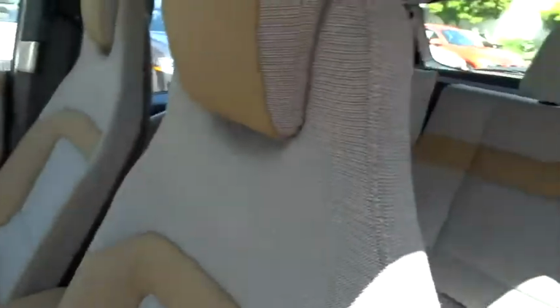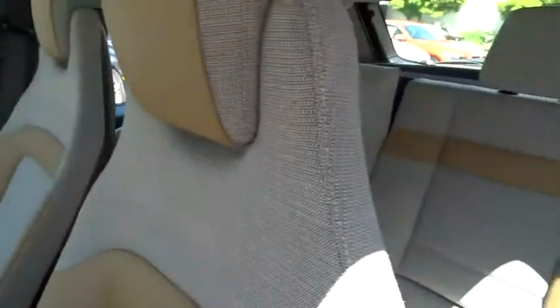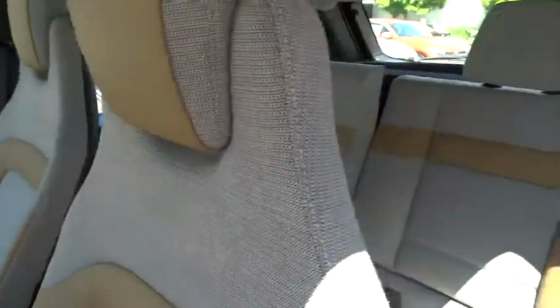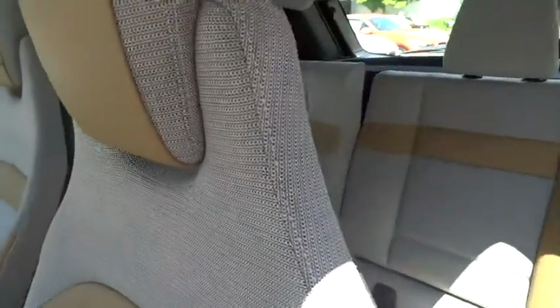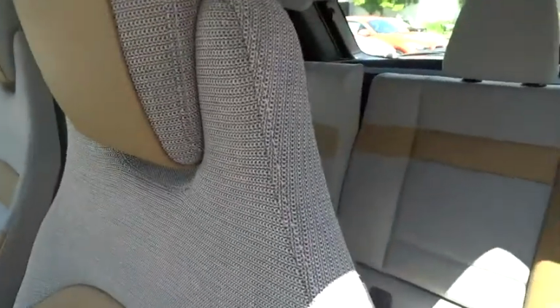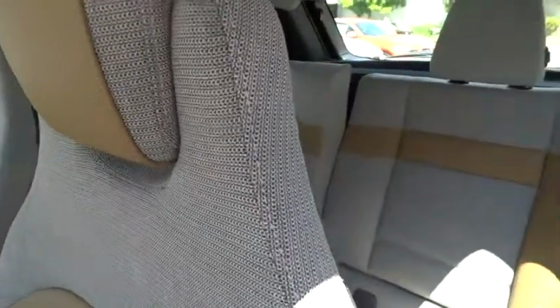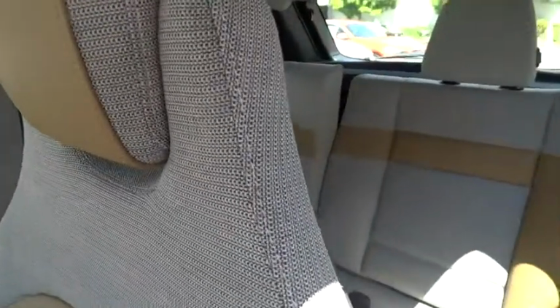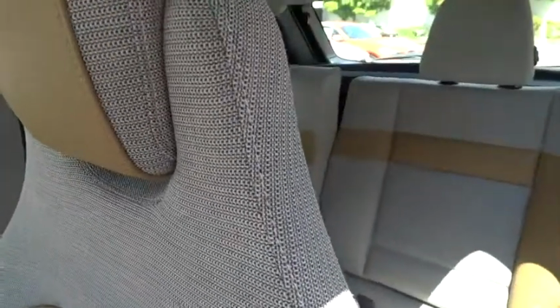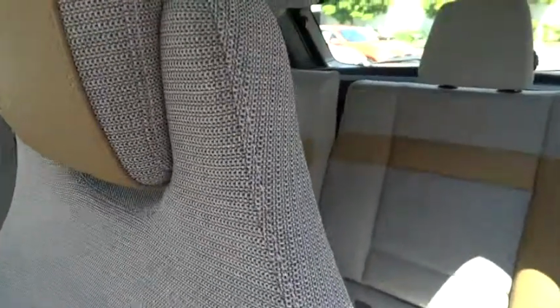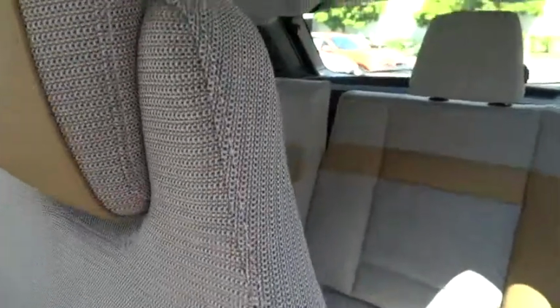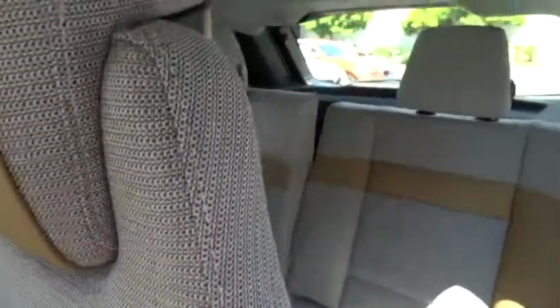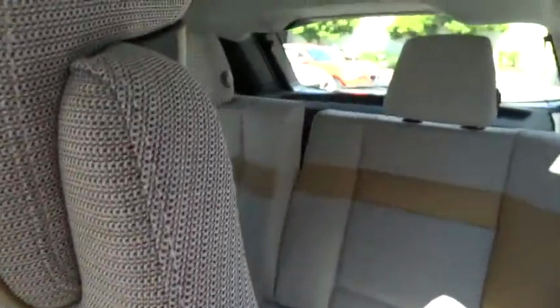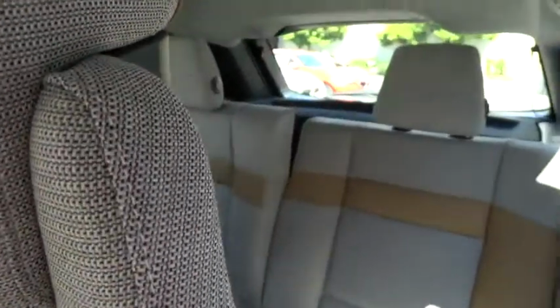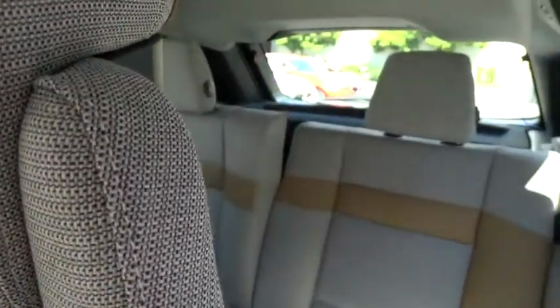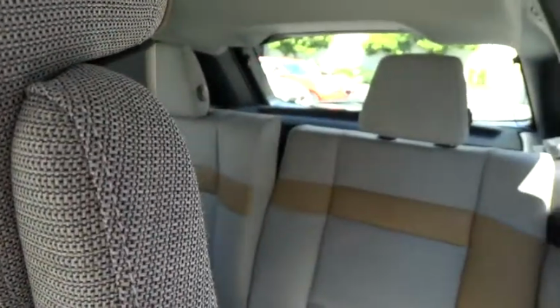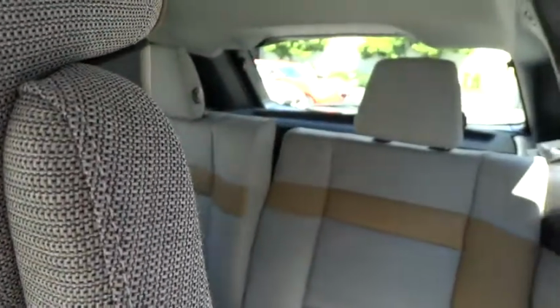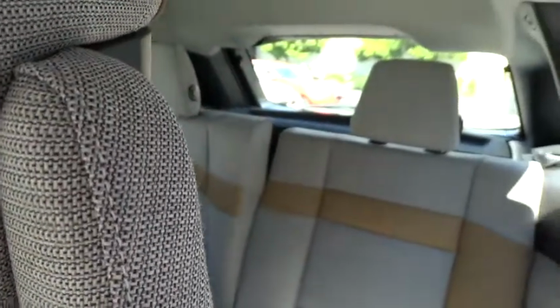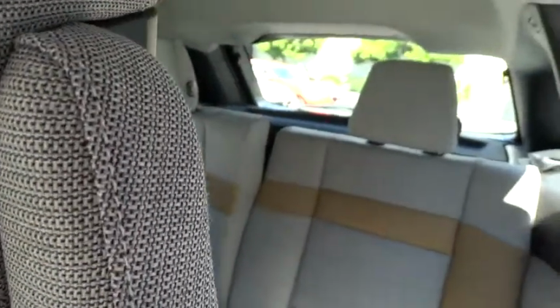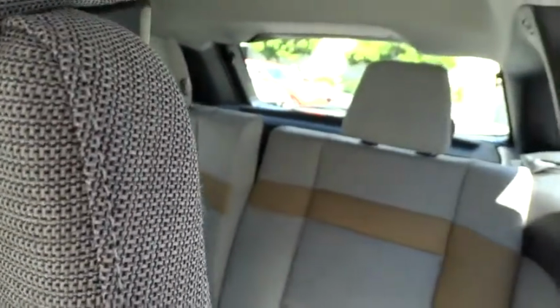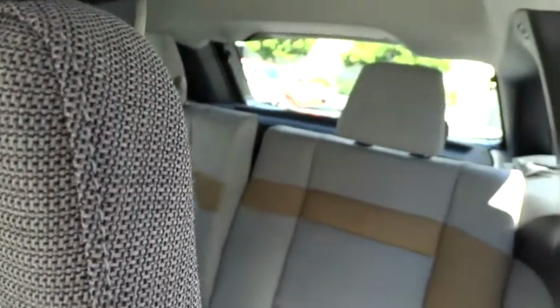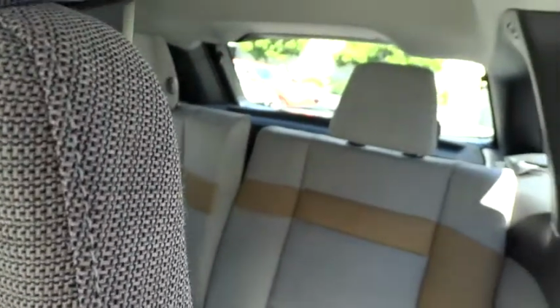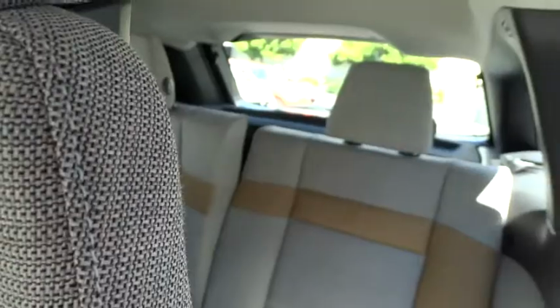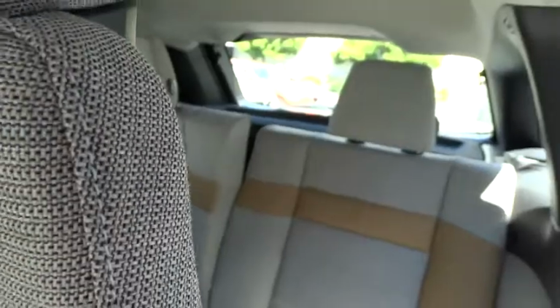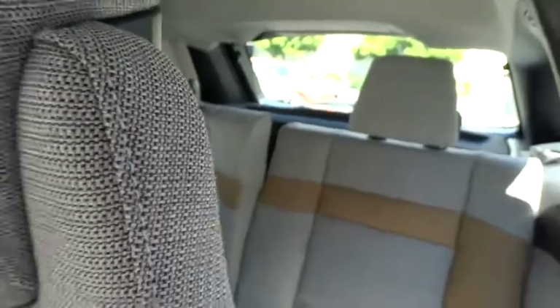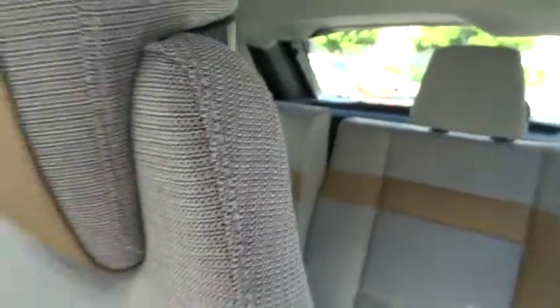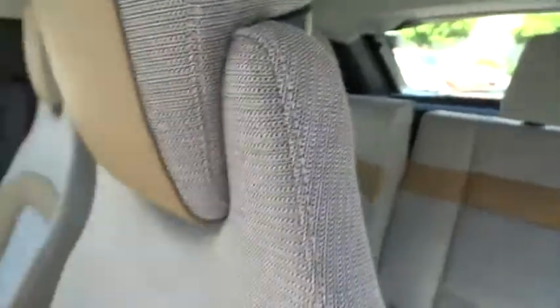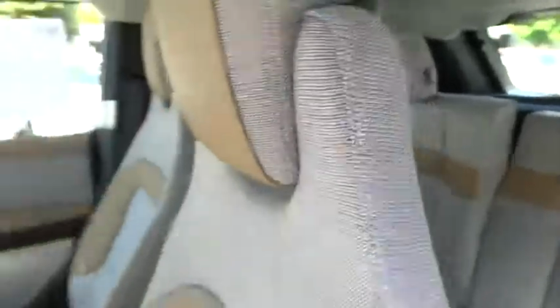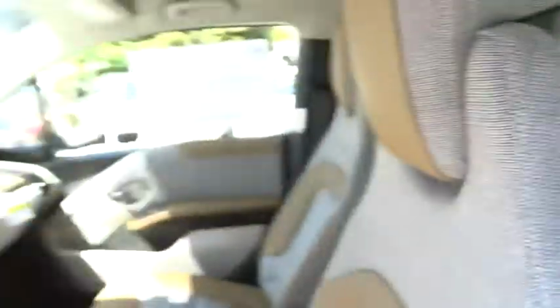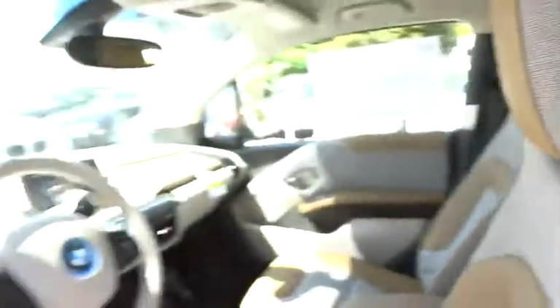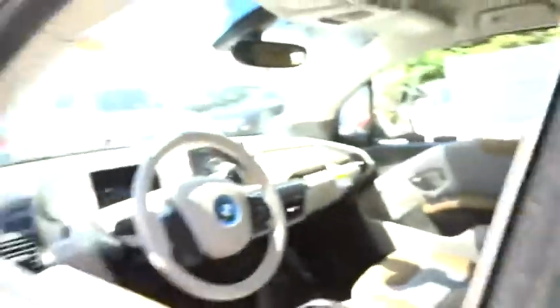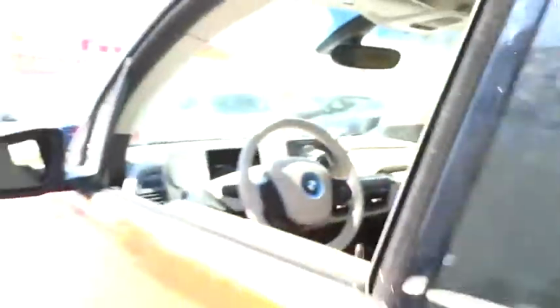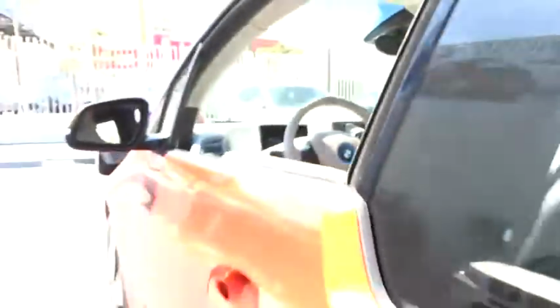If you like it online, you'll love it in your driveway. Take it for a spin today. Have a great day.